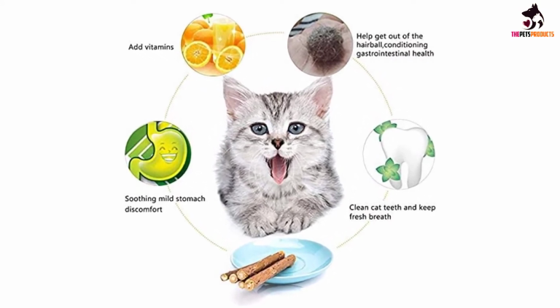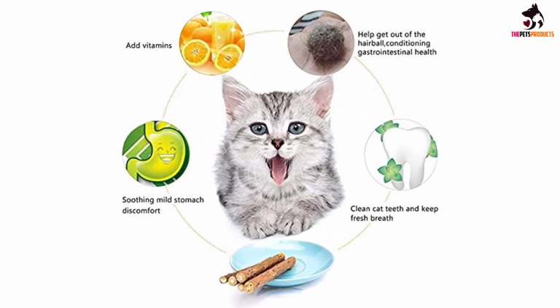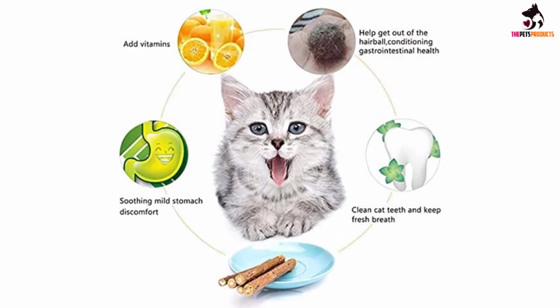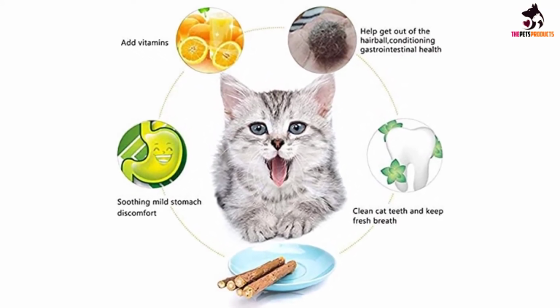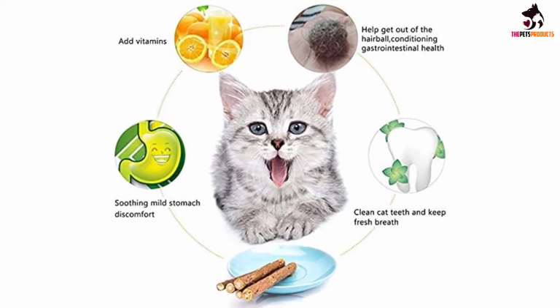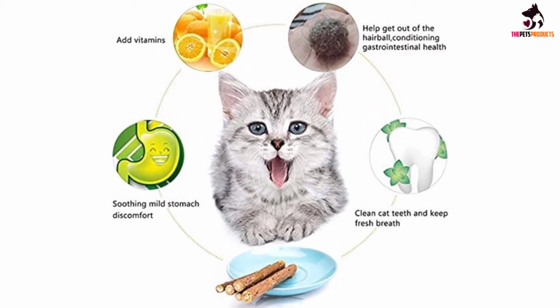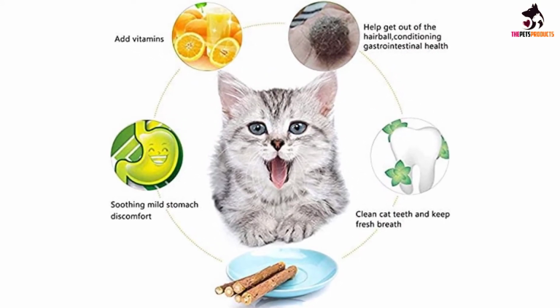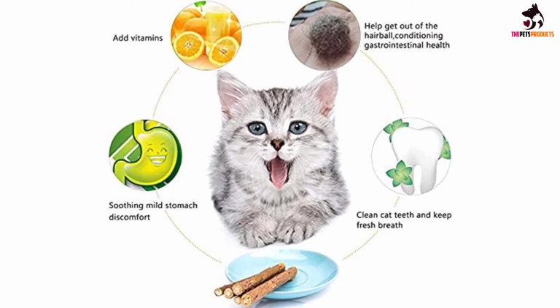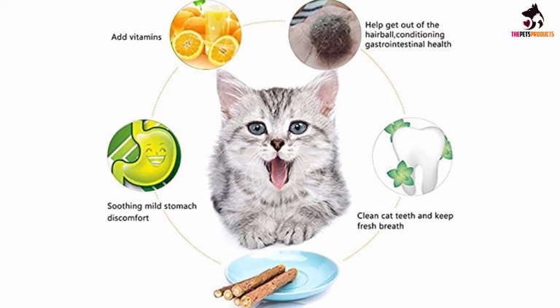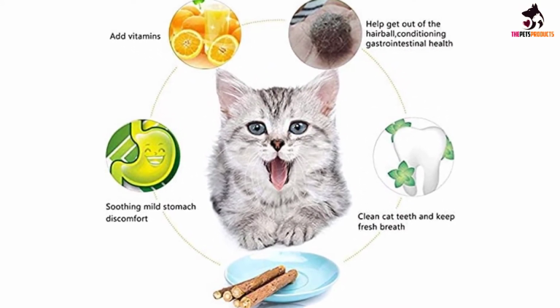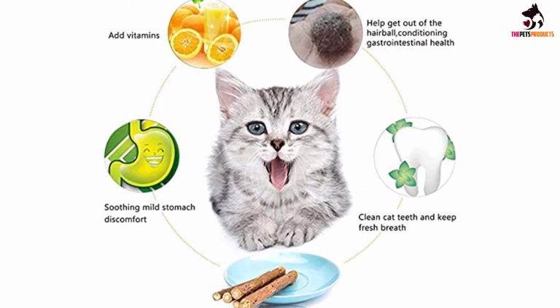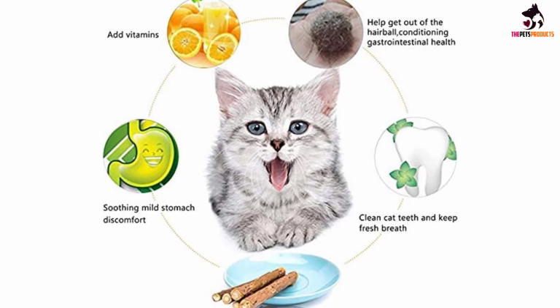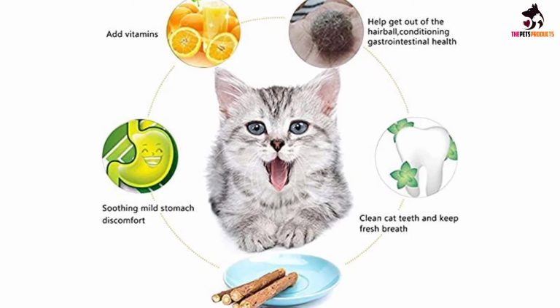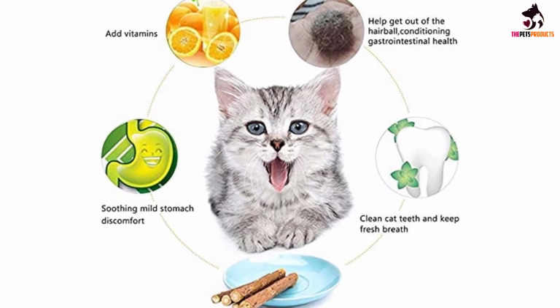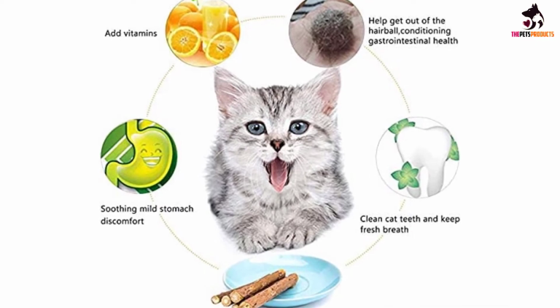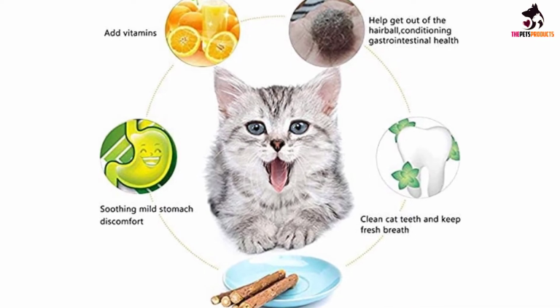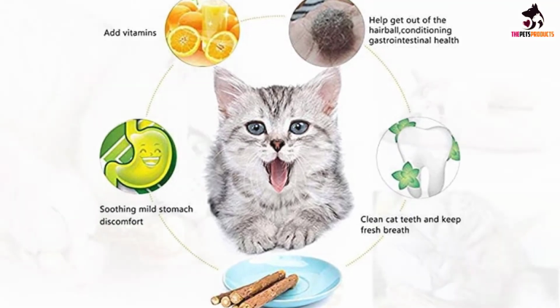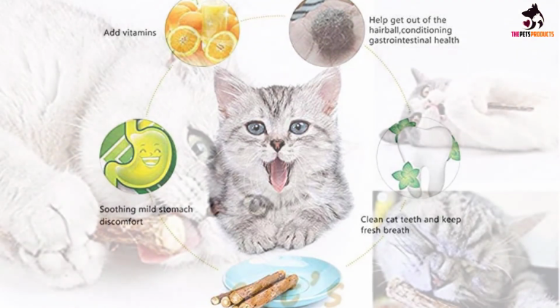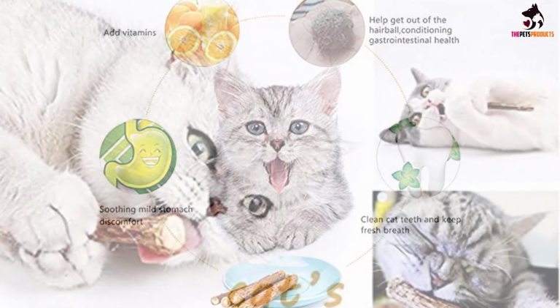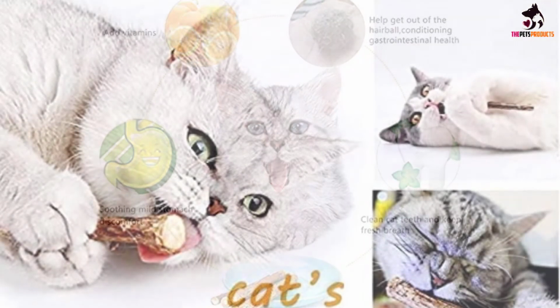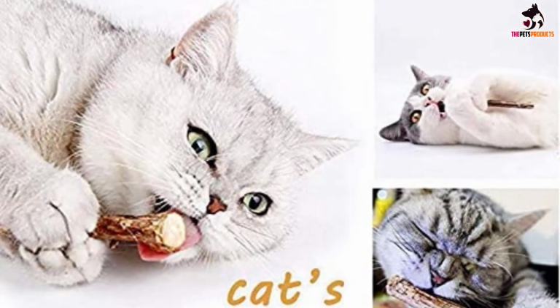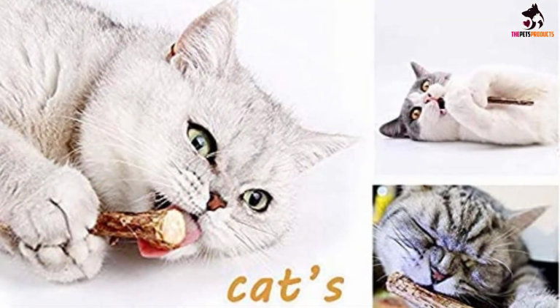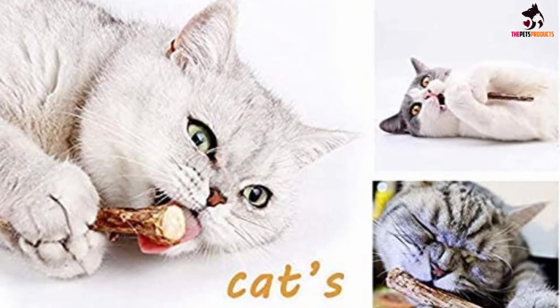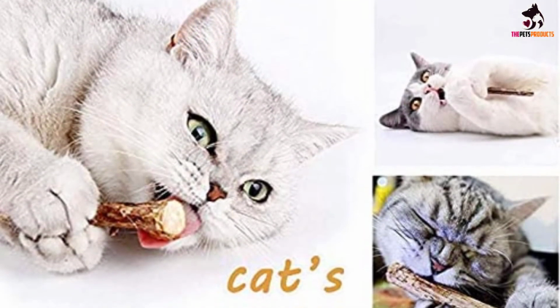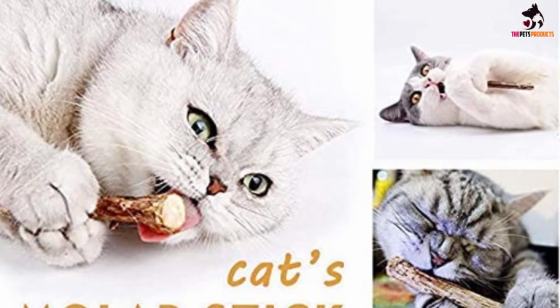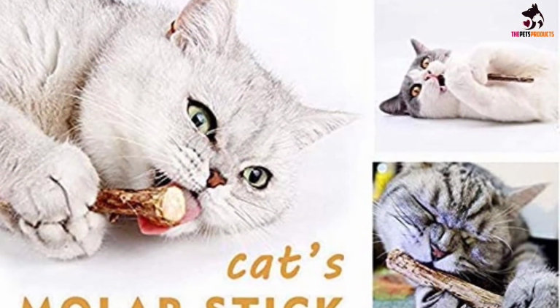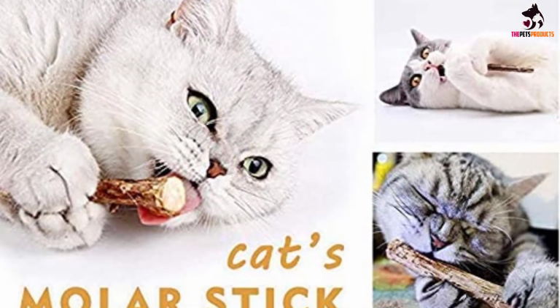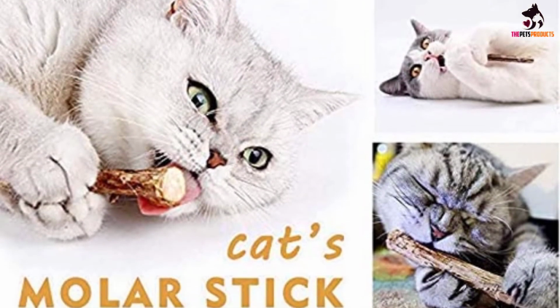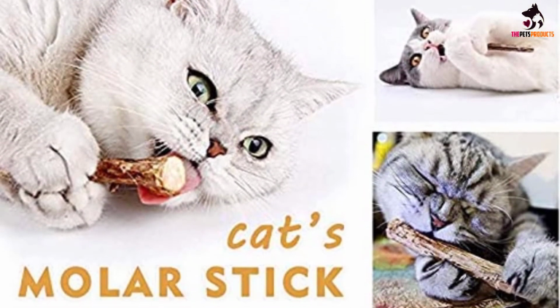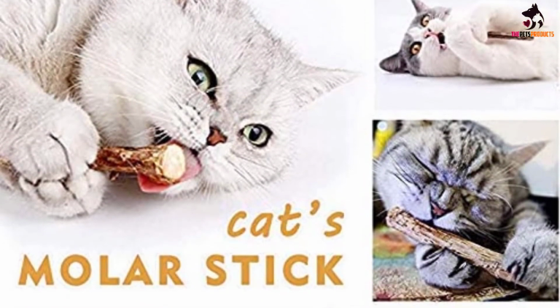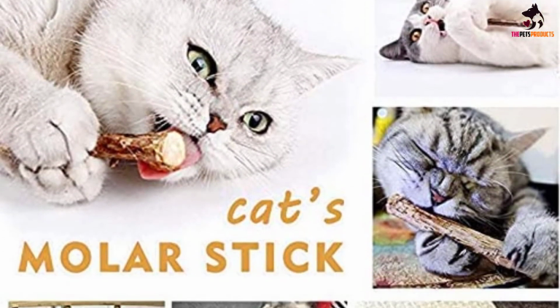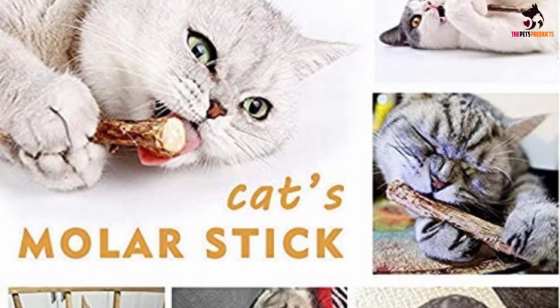If your cat has an urge to chew, or you haven't had success using traditional catnip, these silver vine sticks are a great alternative.